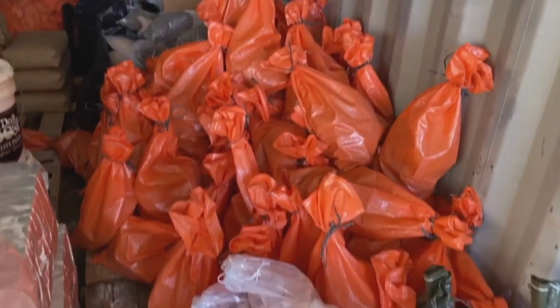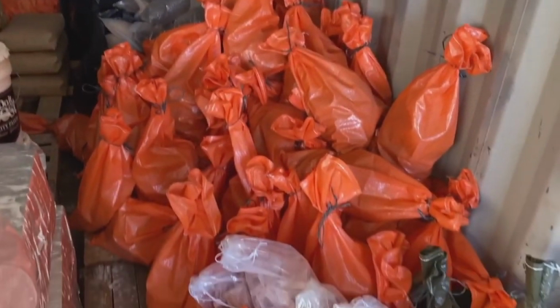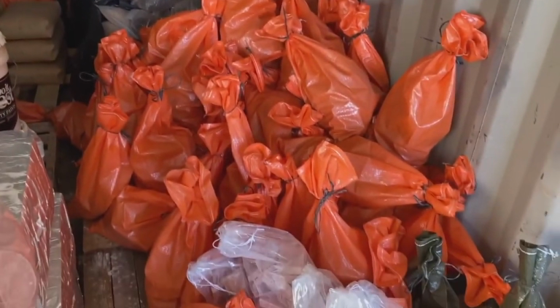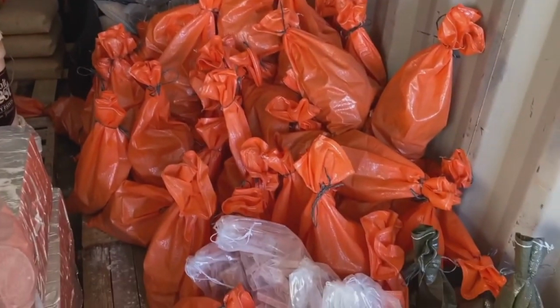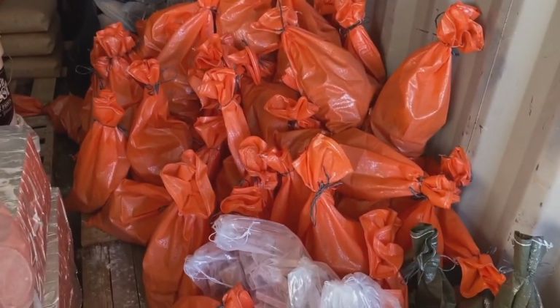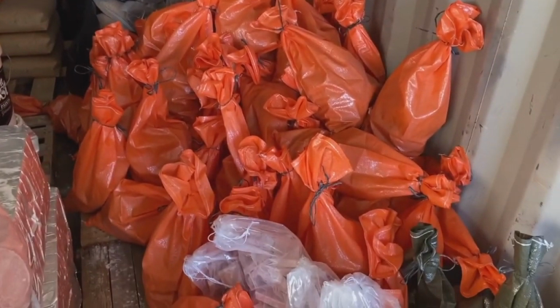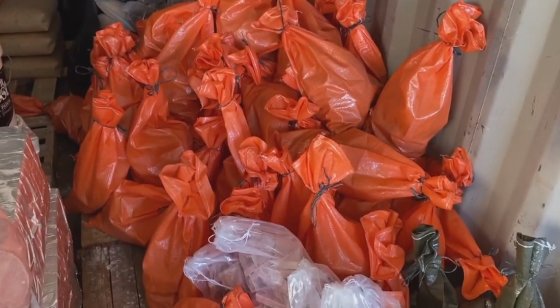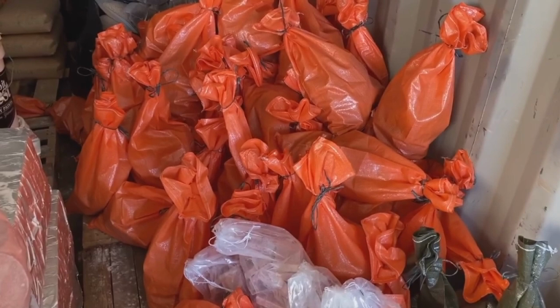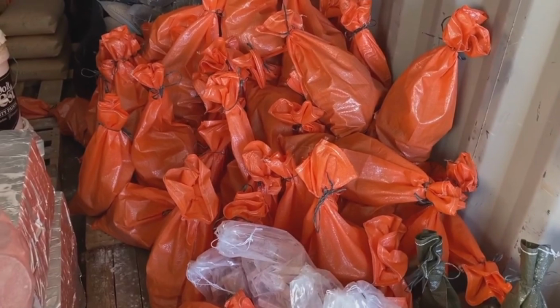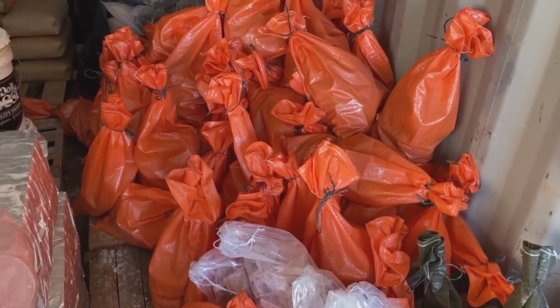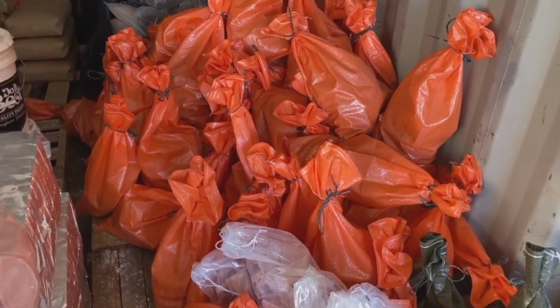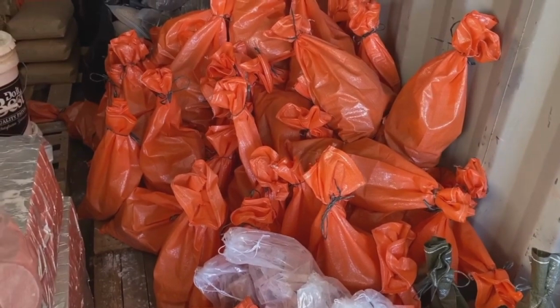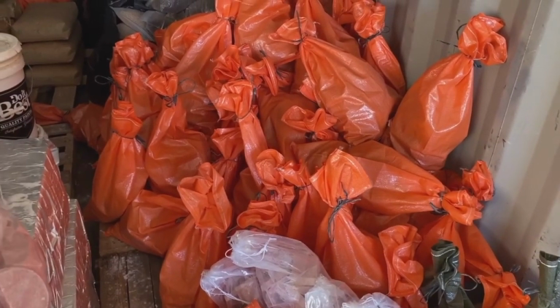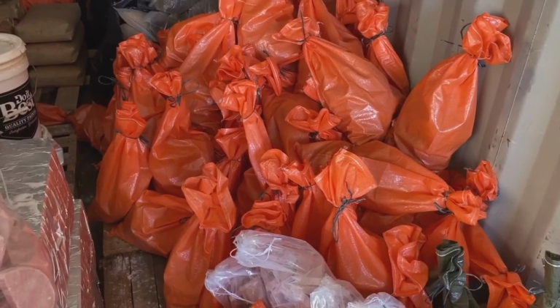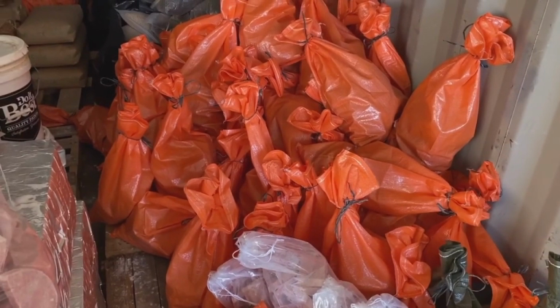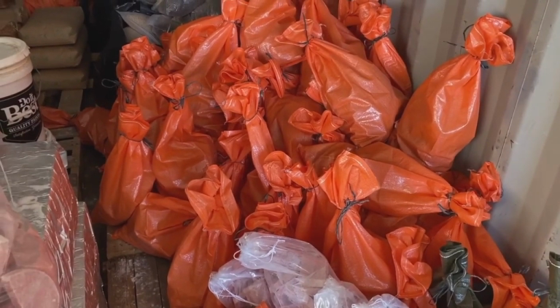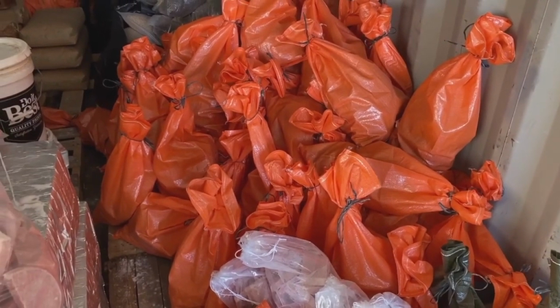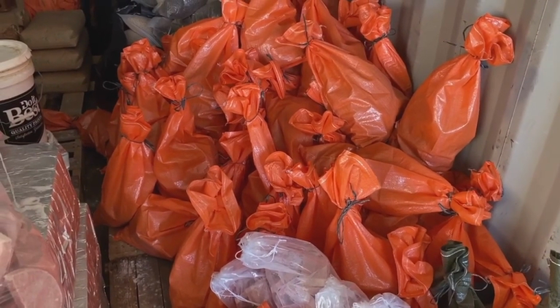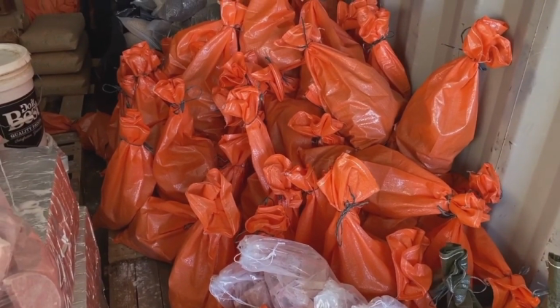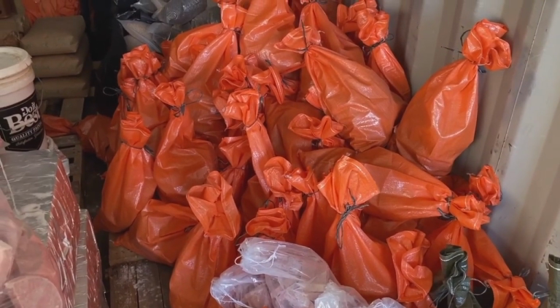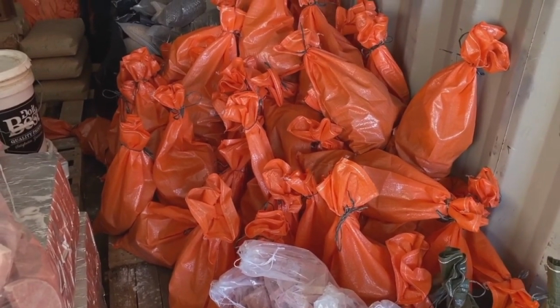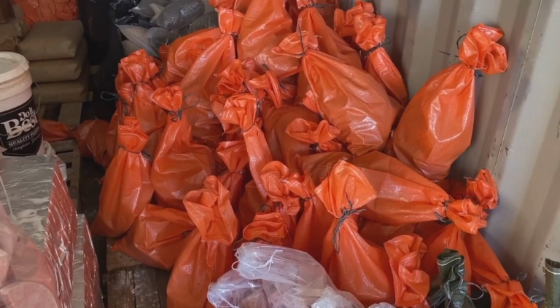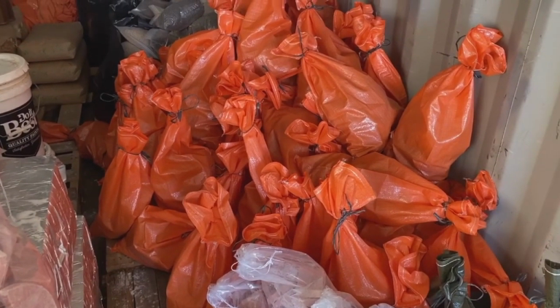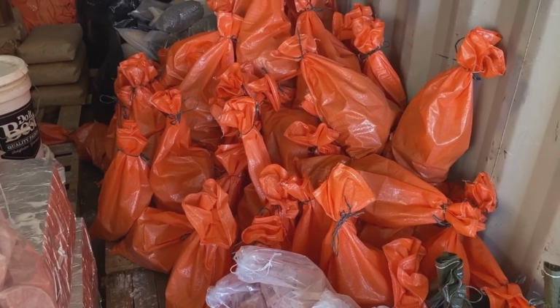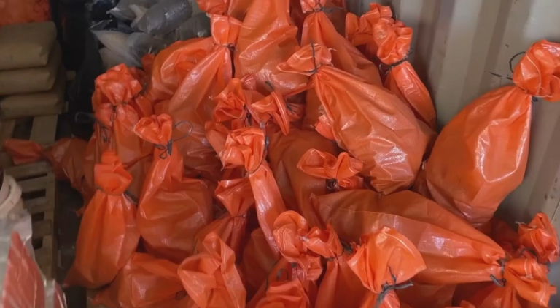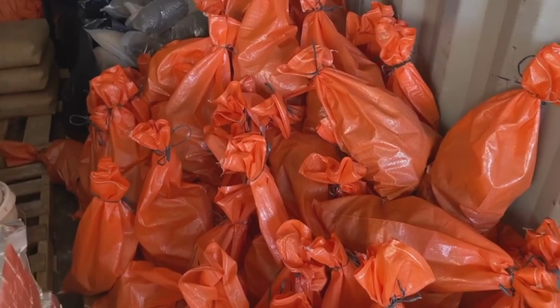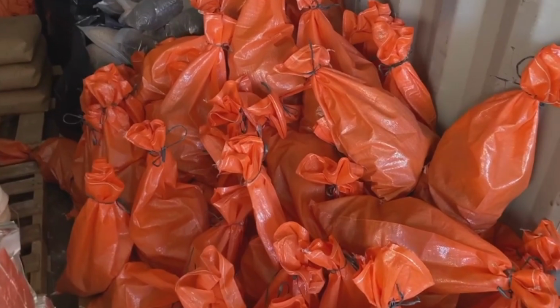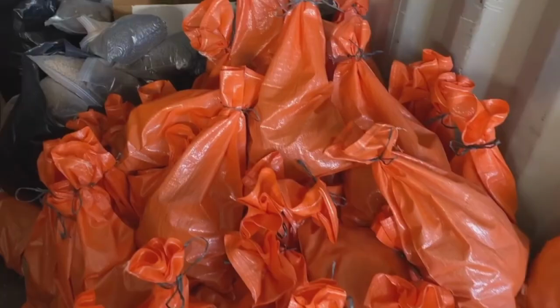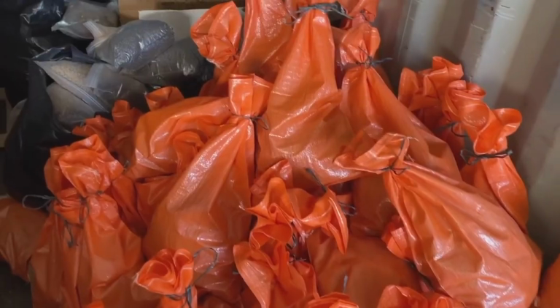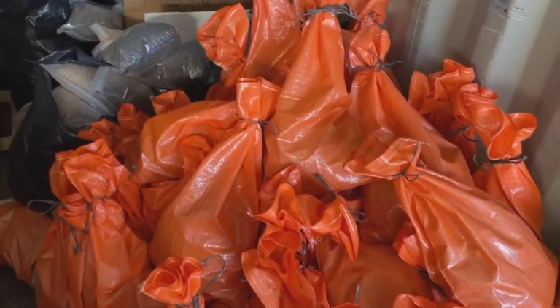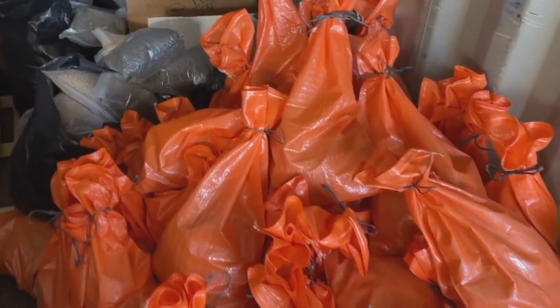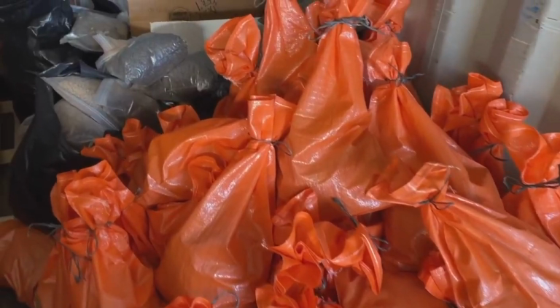The mountain of orange here, this is beef — just straight up, I think it's 80-20 beef, protein and fat. Lots of beef.